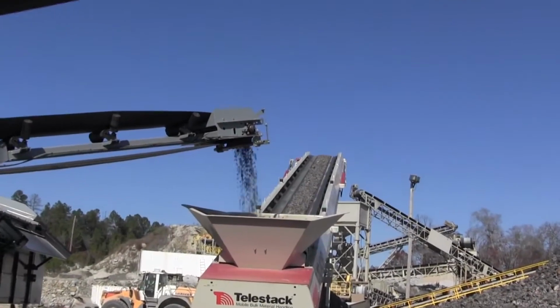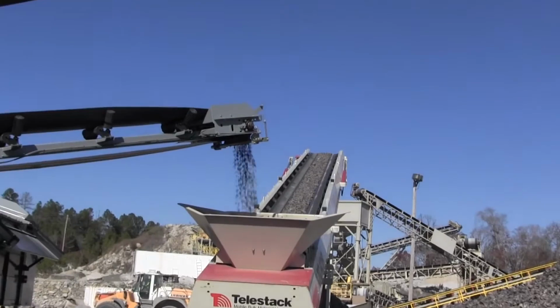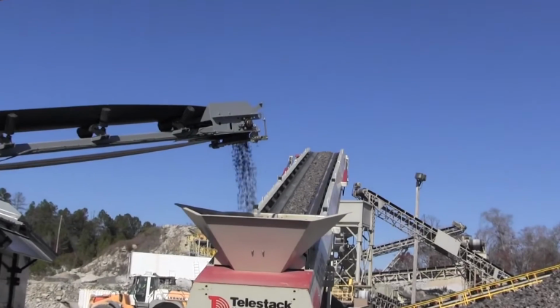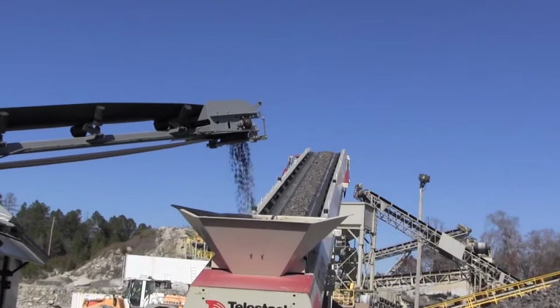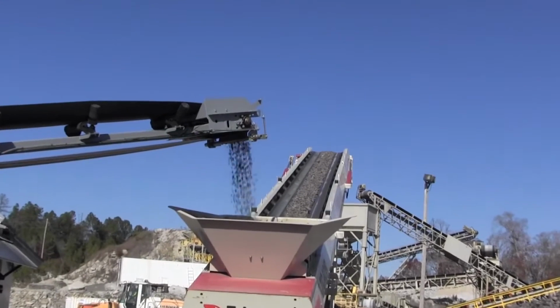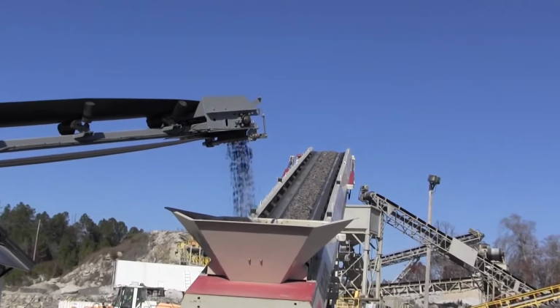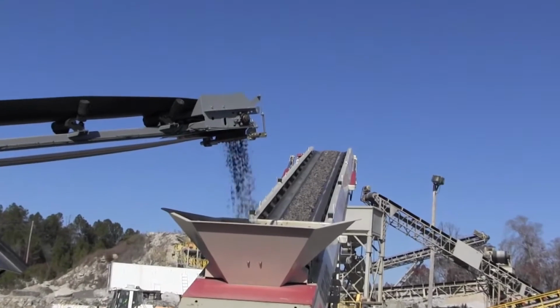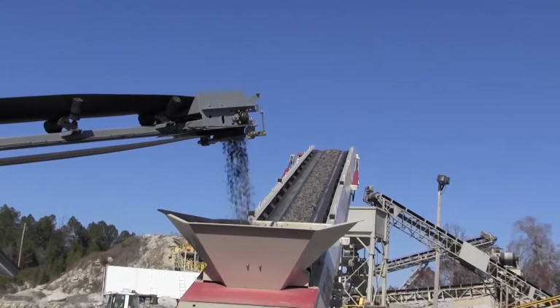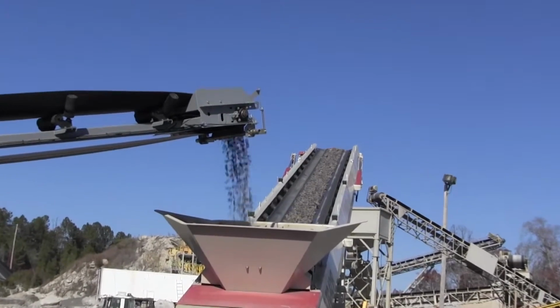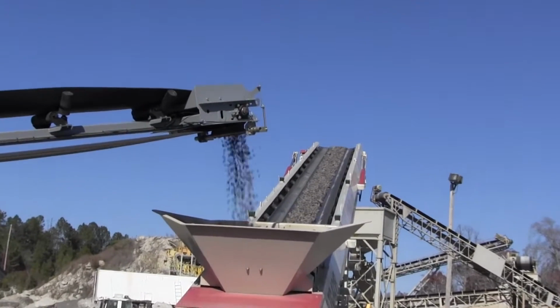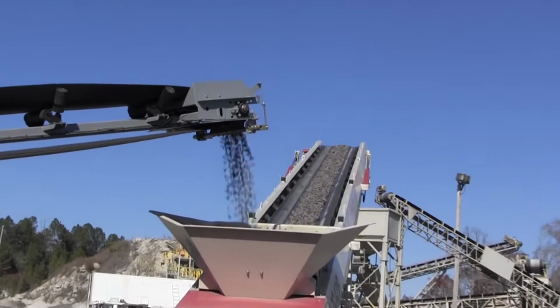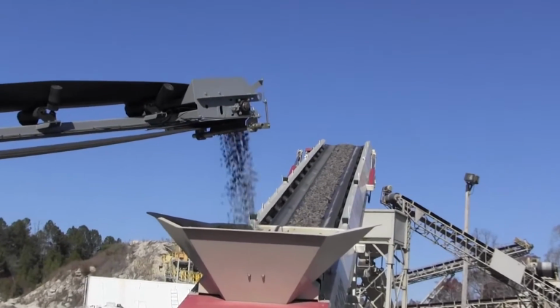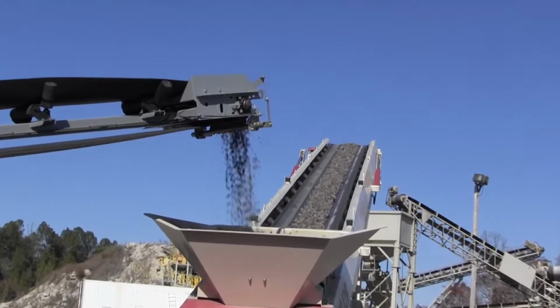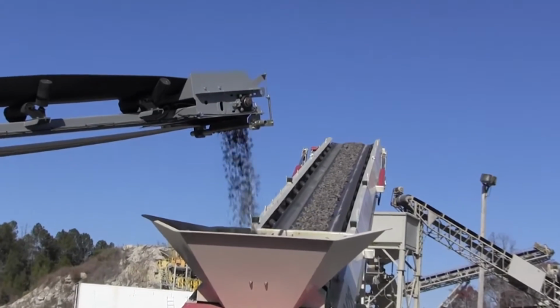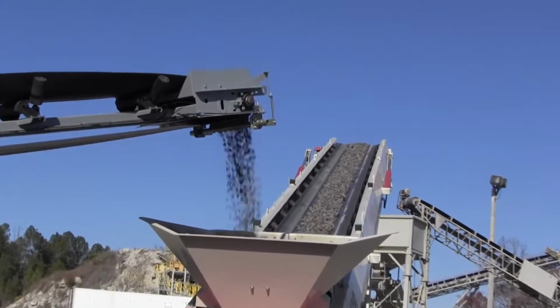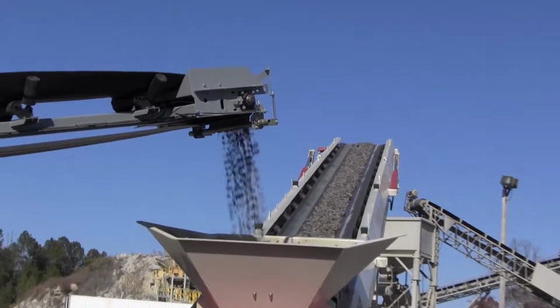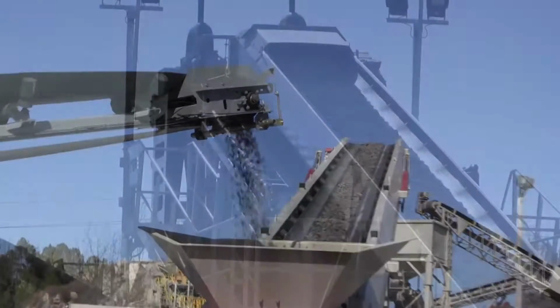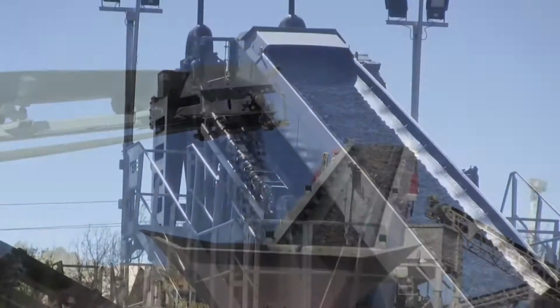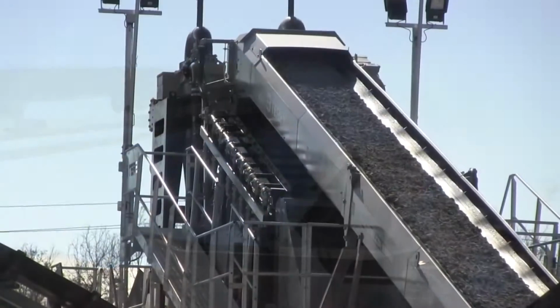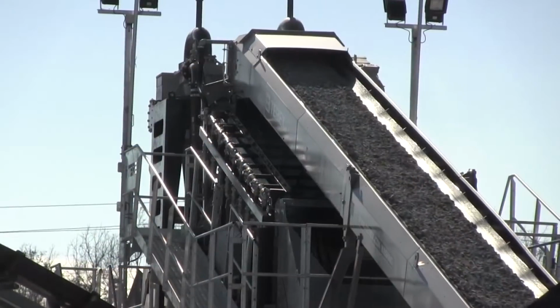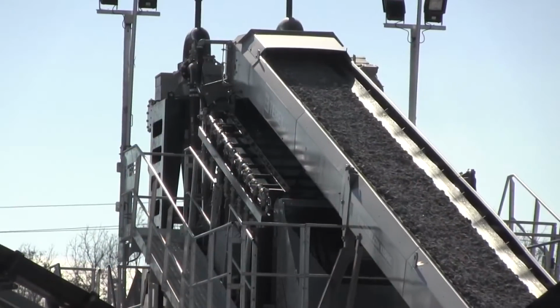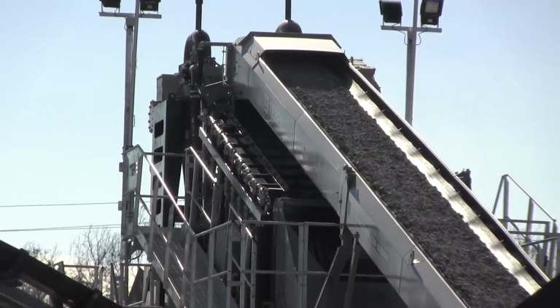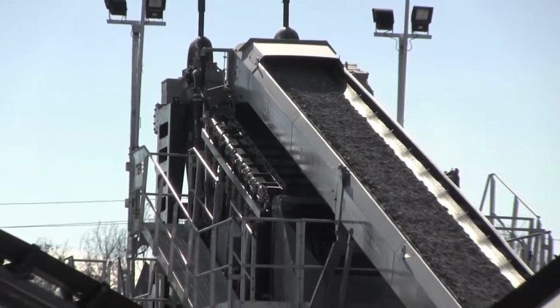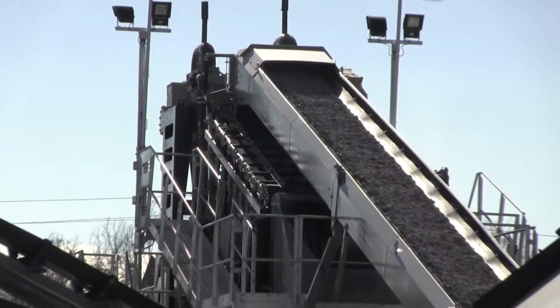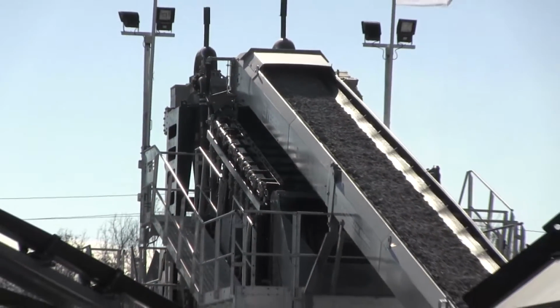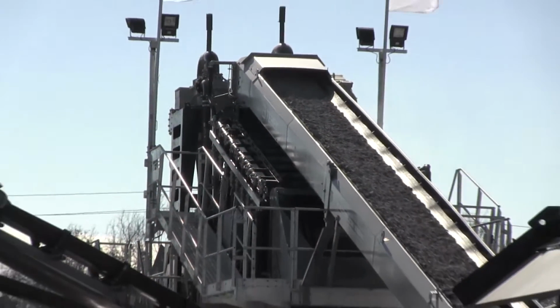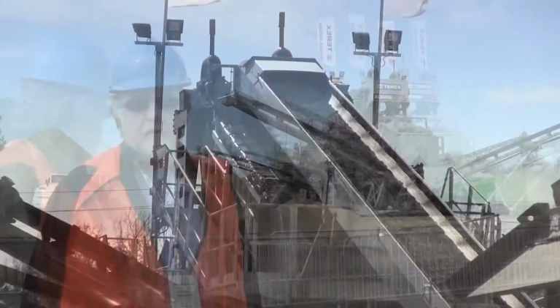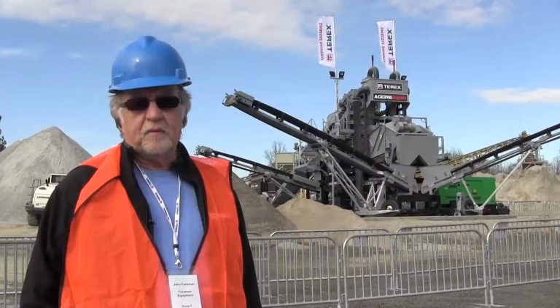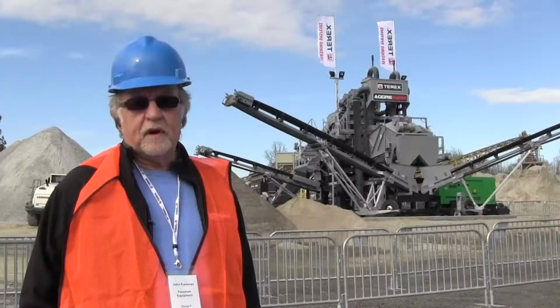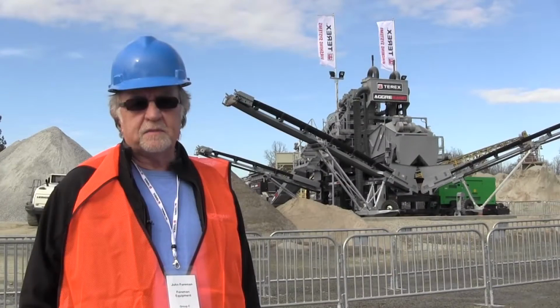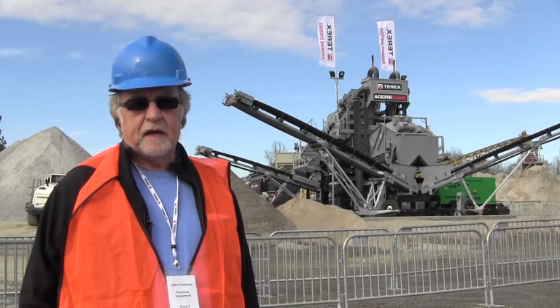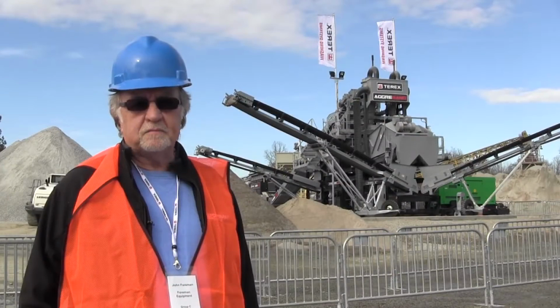It's a very neat and tidy operation, very compact, very impressed by it.